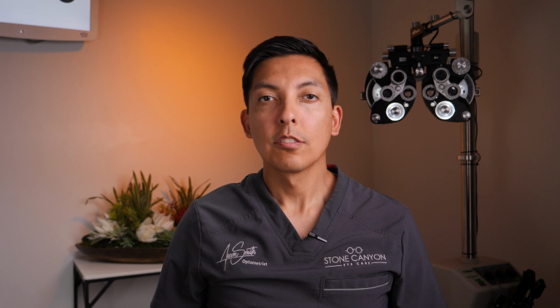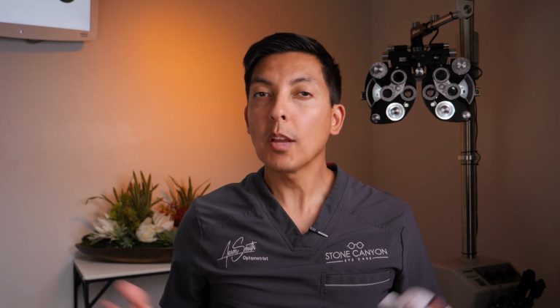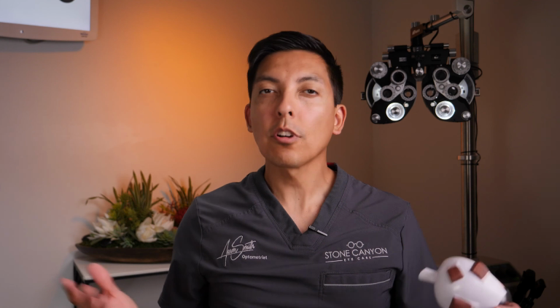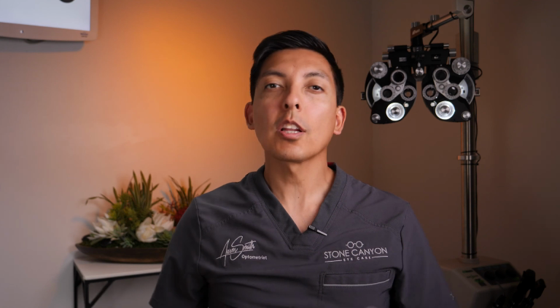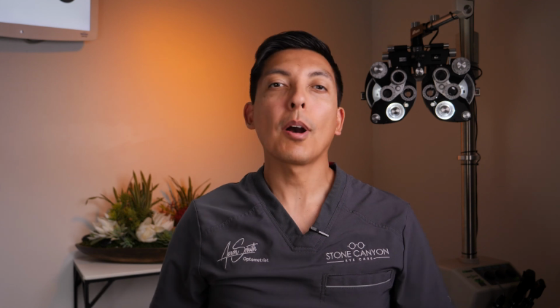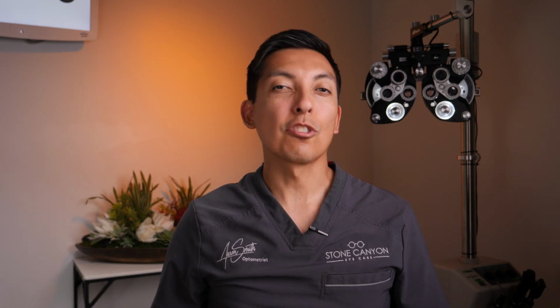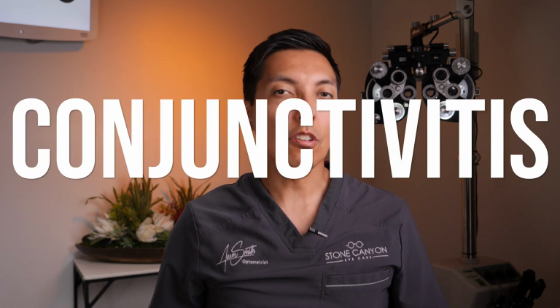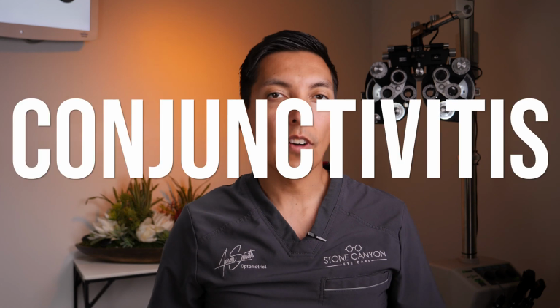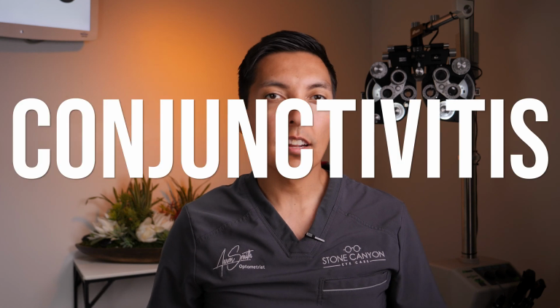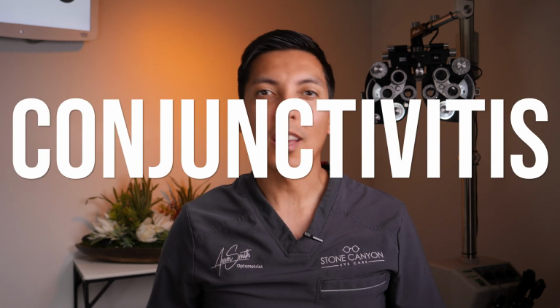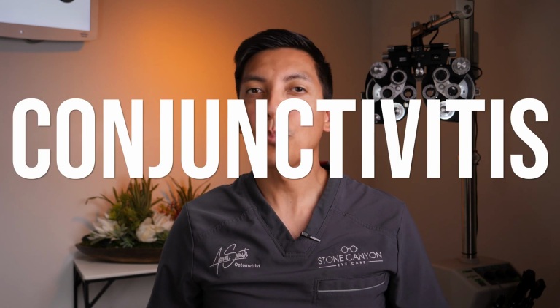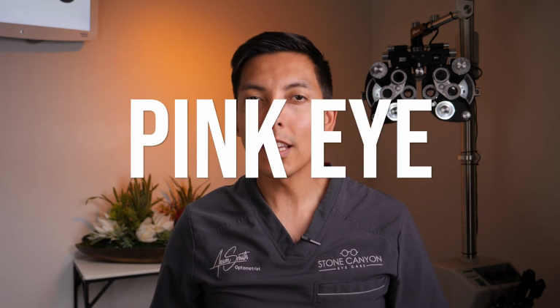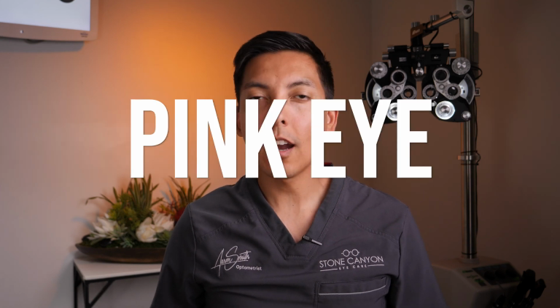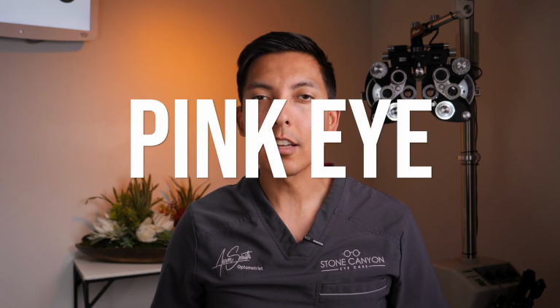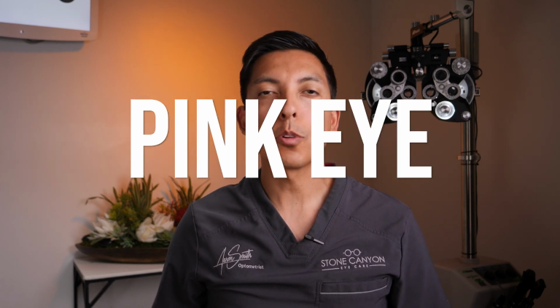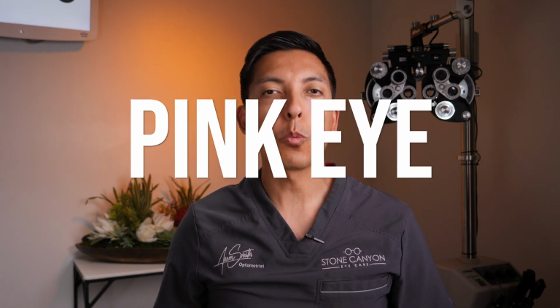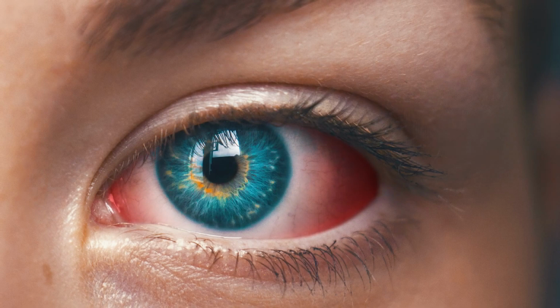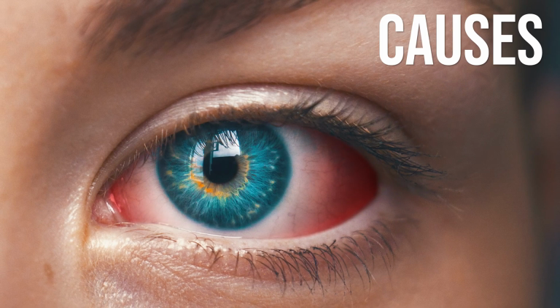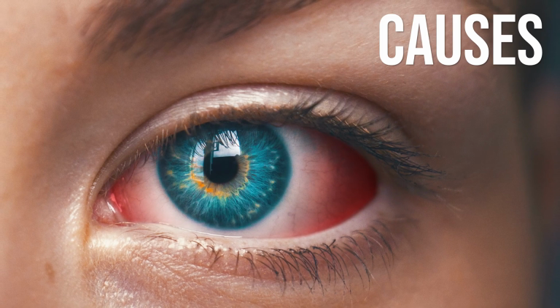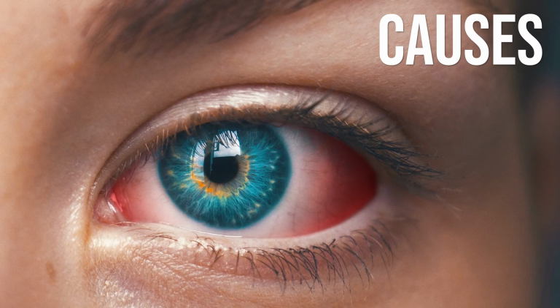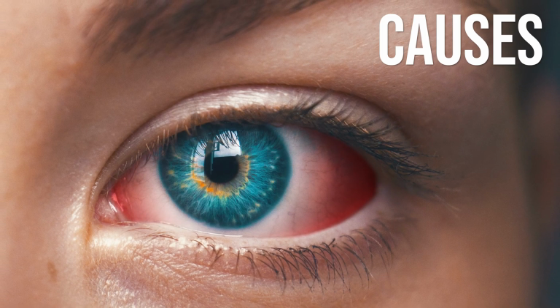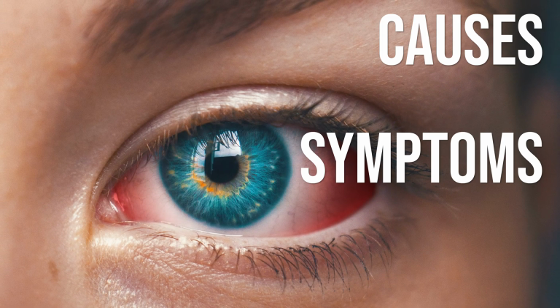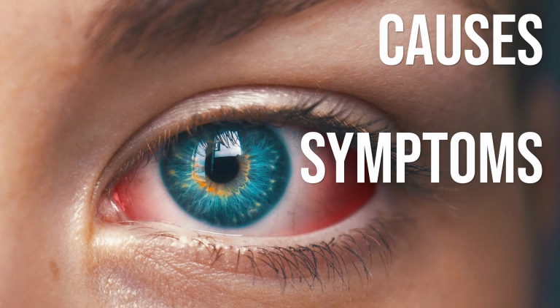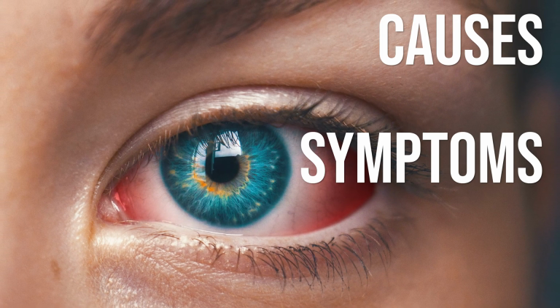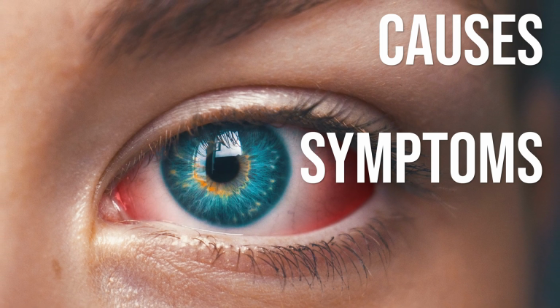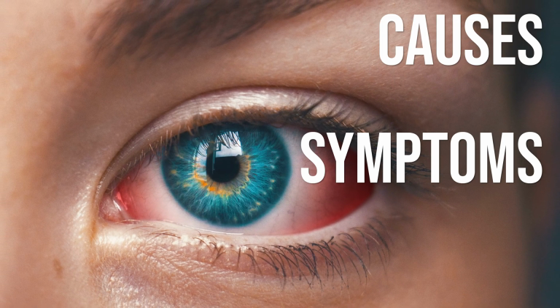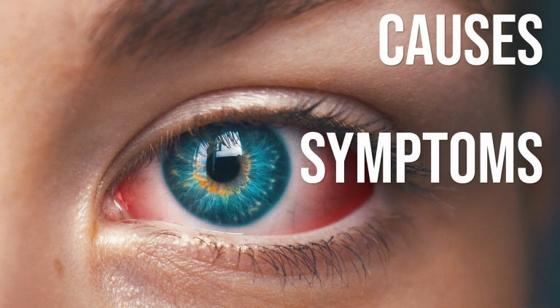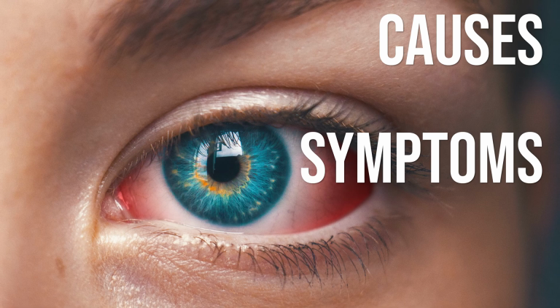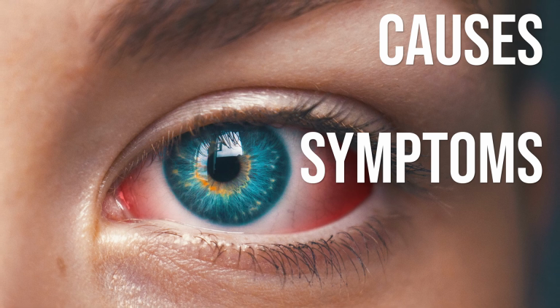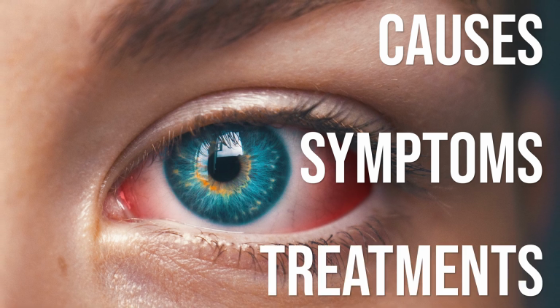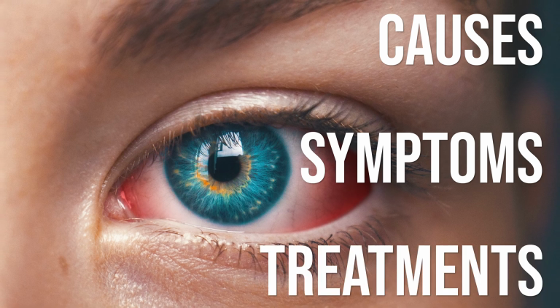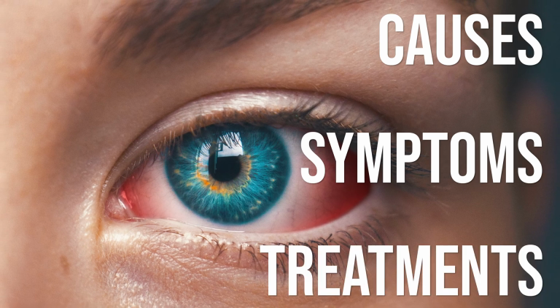Today we're talking about conjunctivitis and pink eye, including what causes it, what the symptoms are, and some of the best ways to treat it.